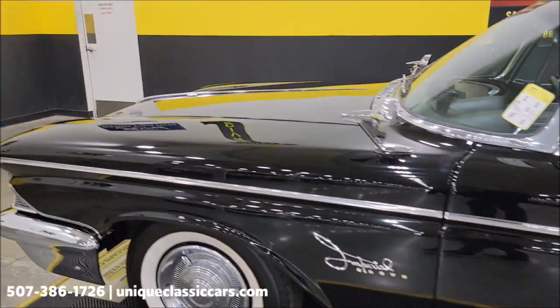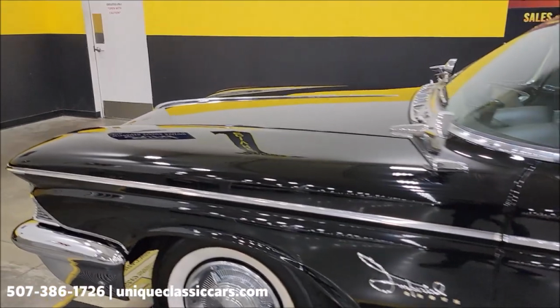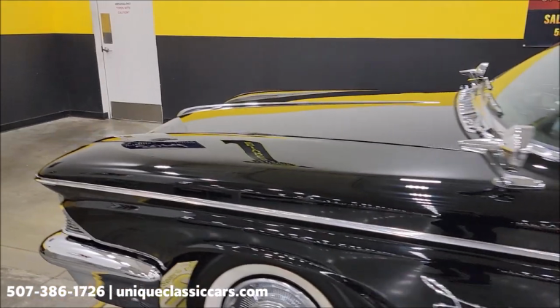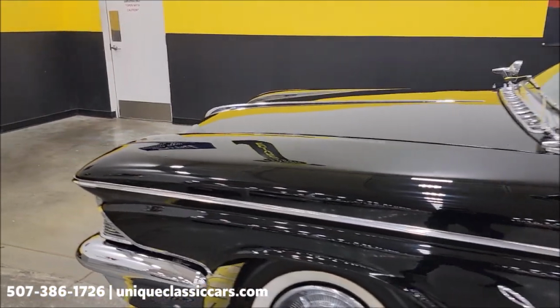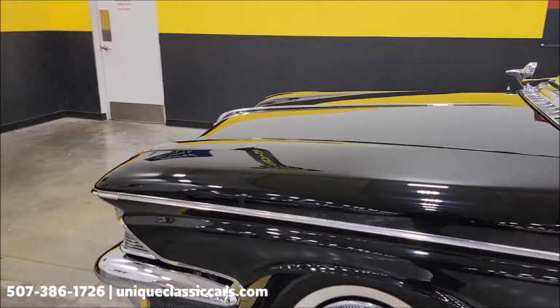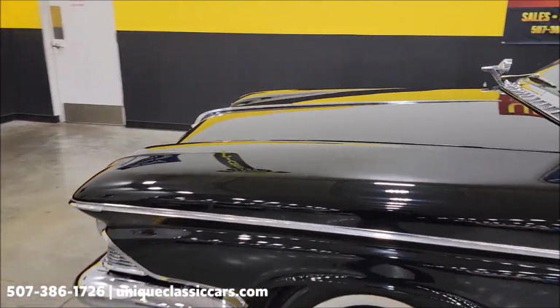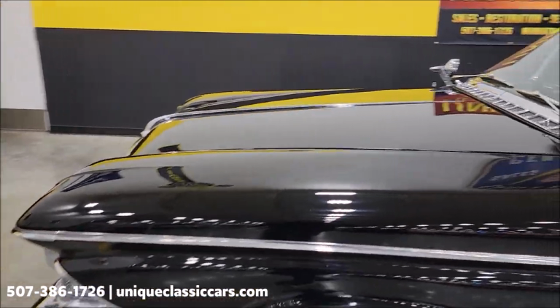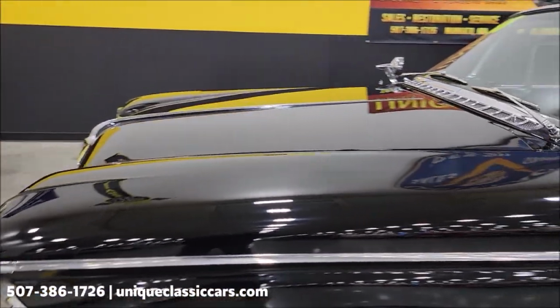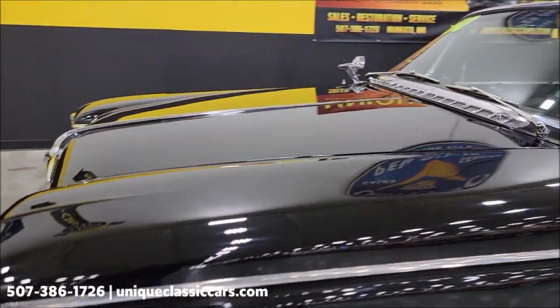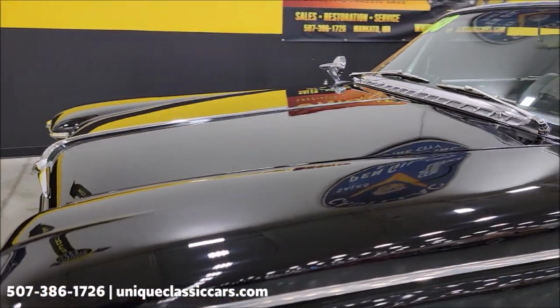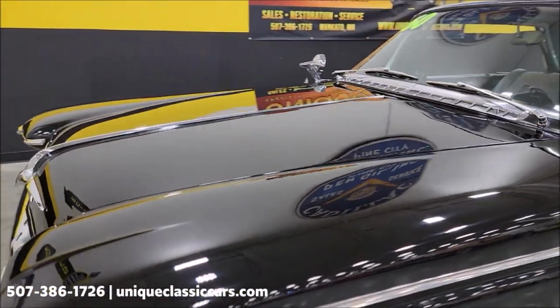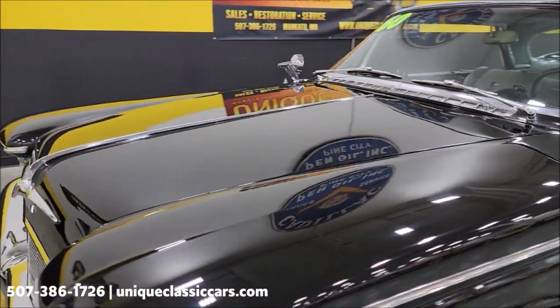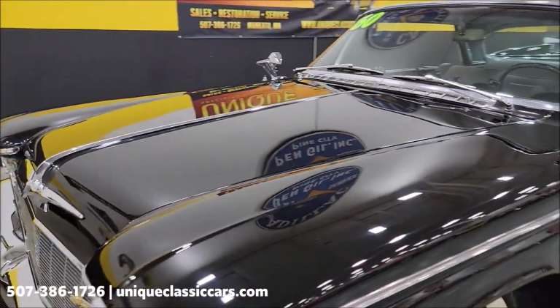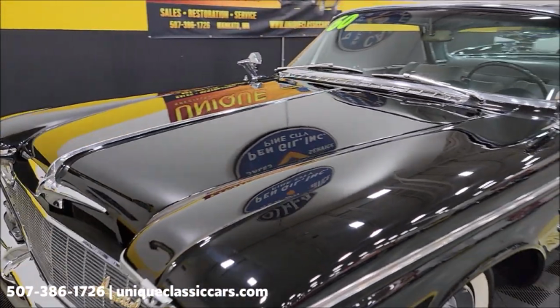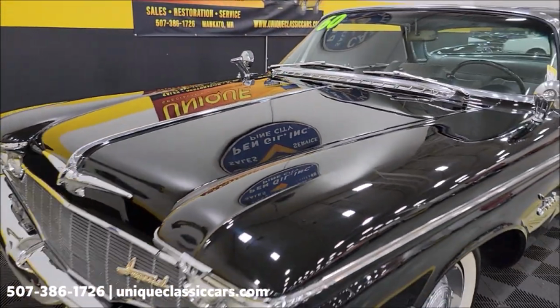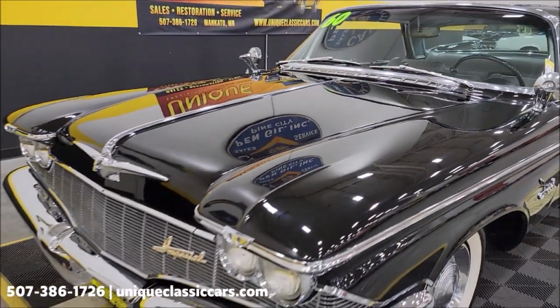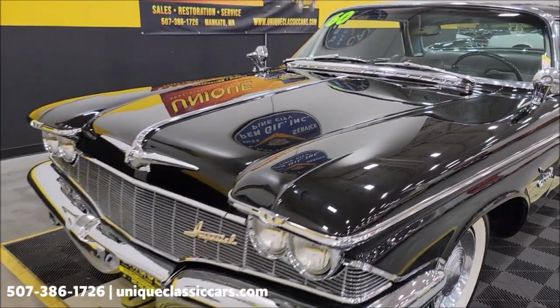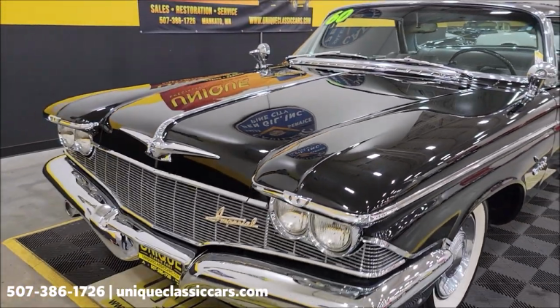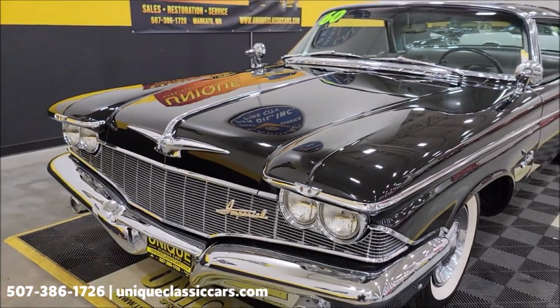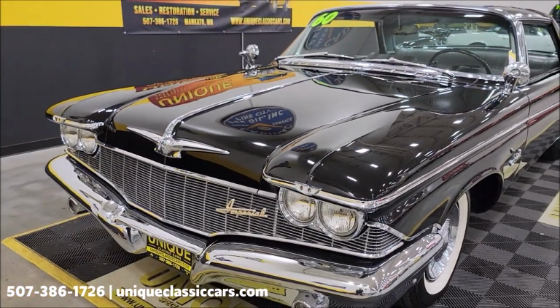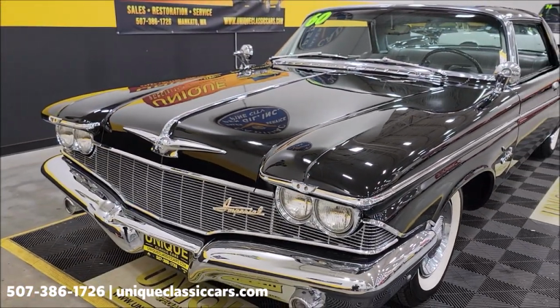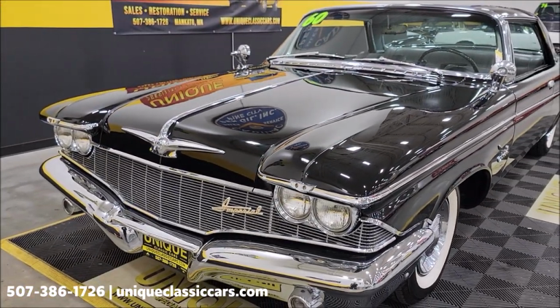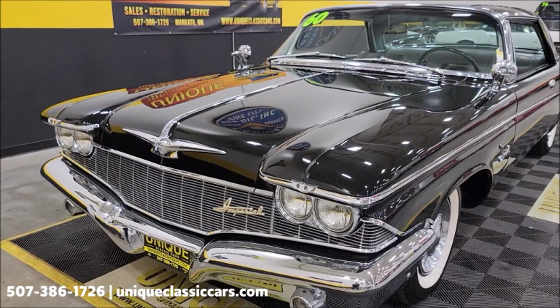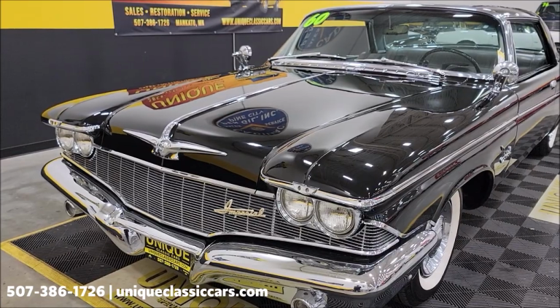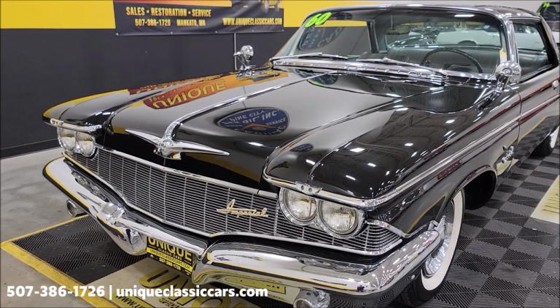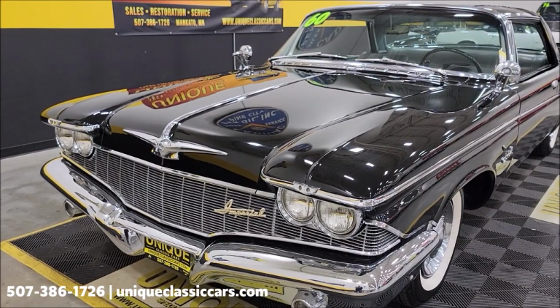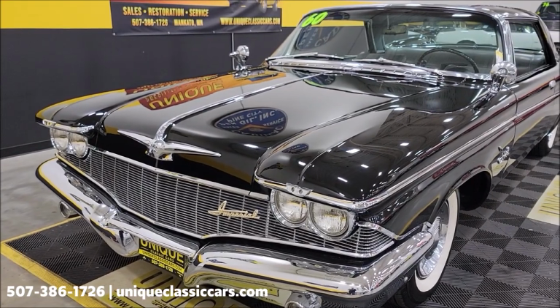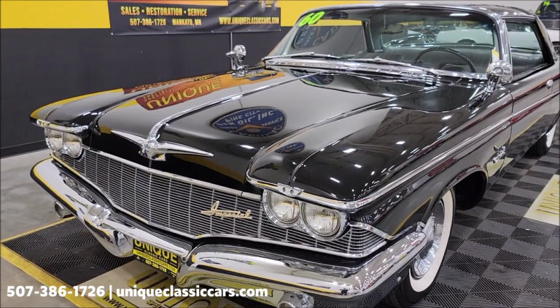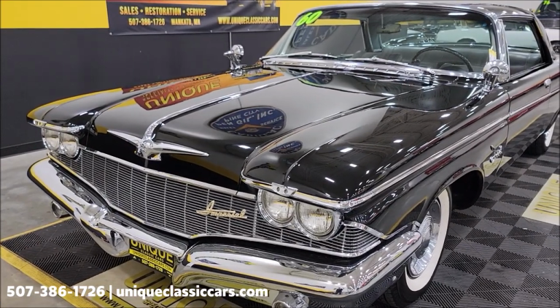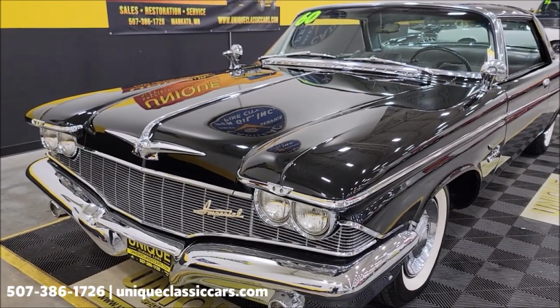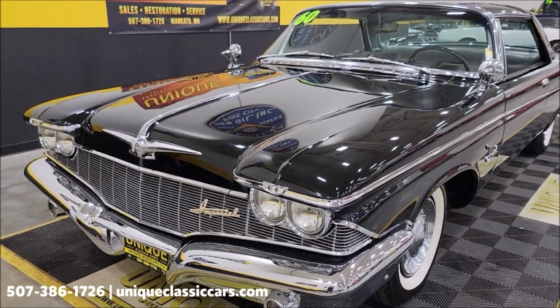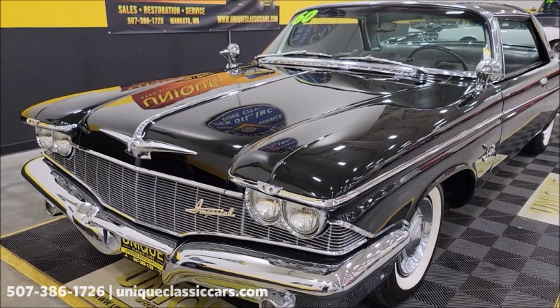I'm going to pause this a second — let's pop the hood and take a look at this engine bay, then we'll wrap this video up.